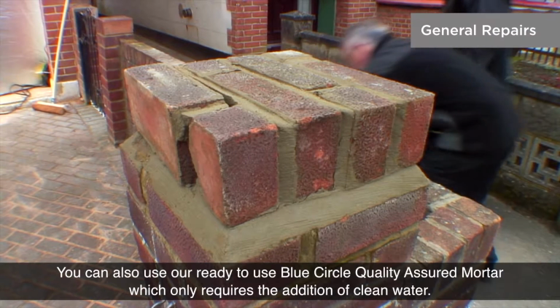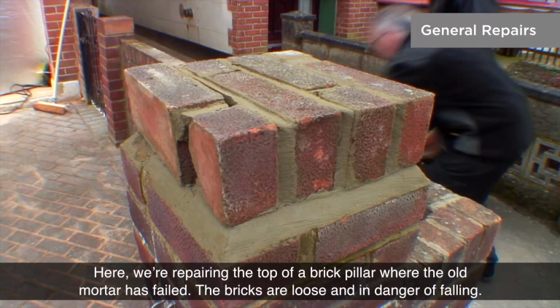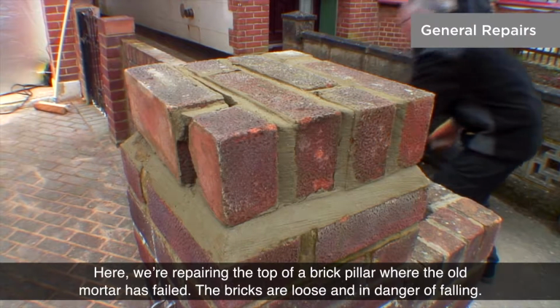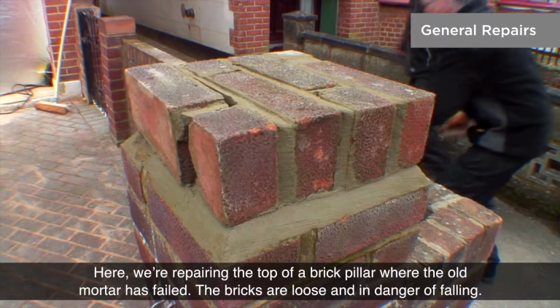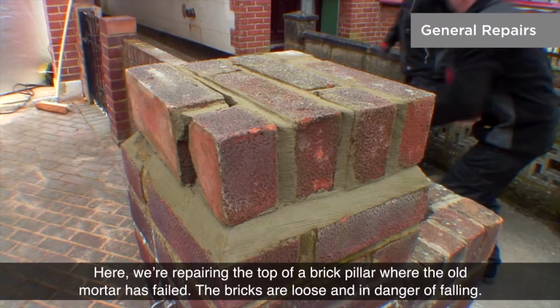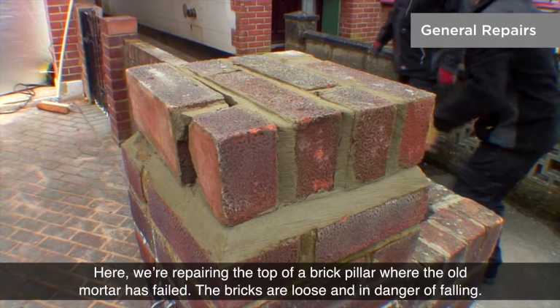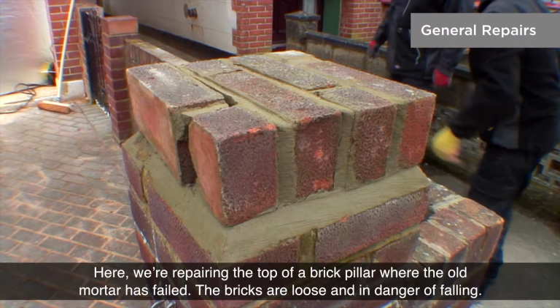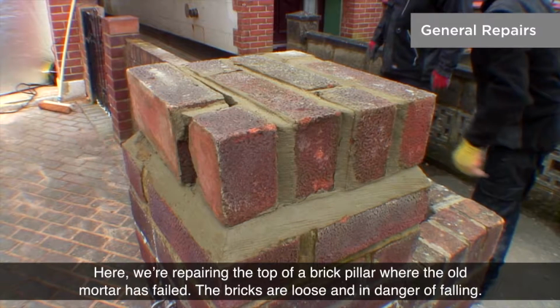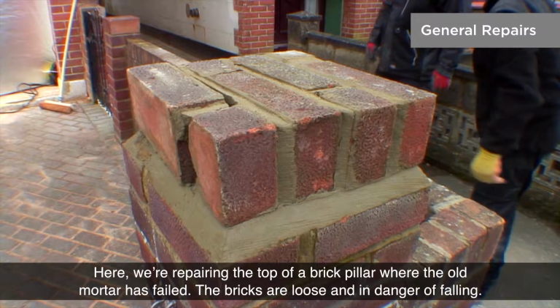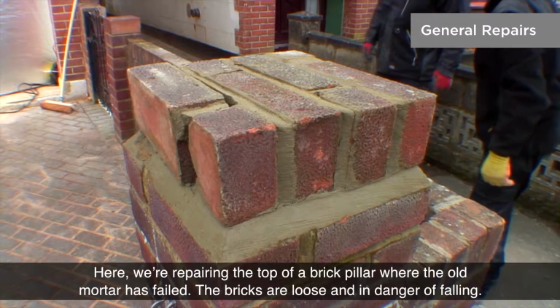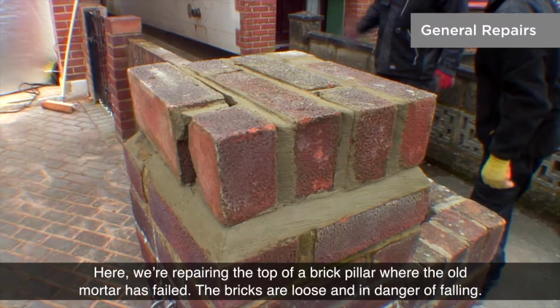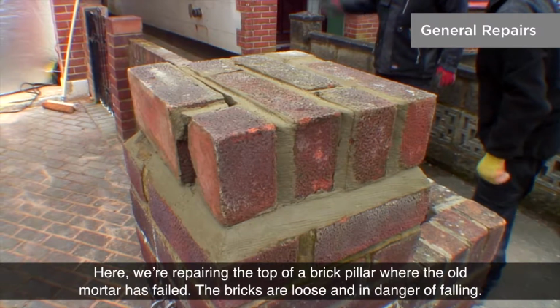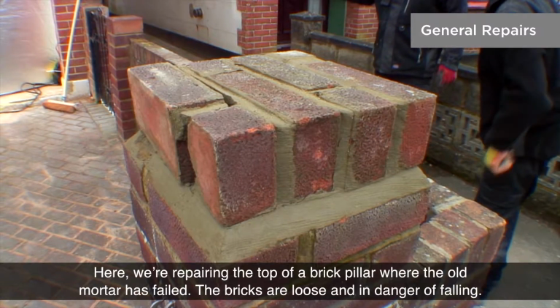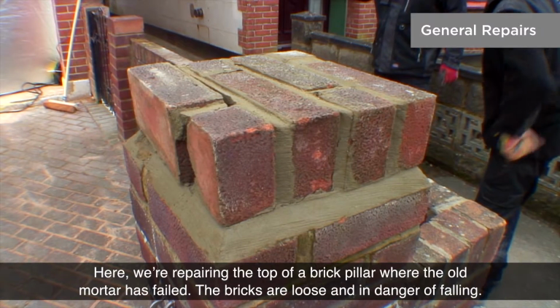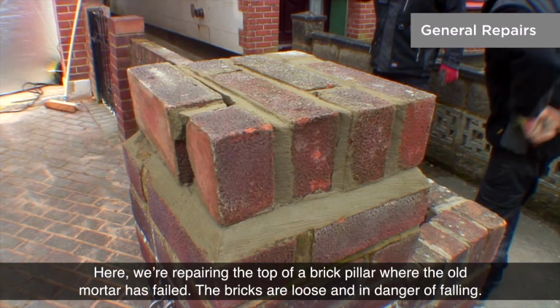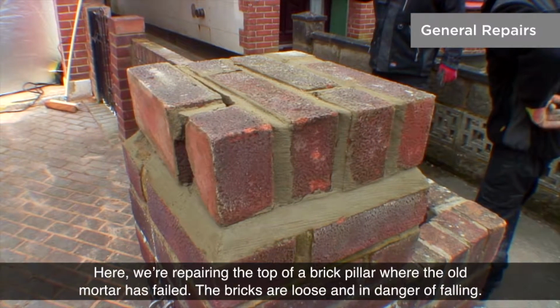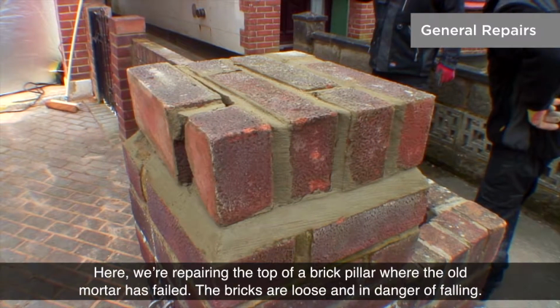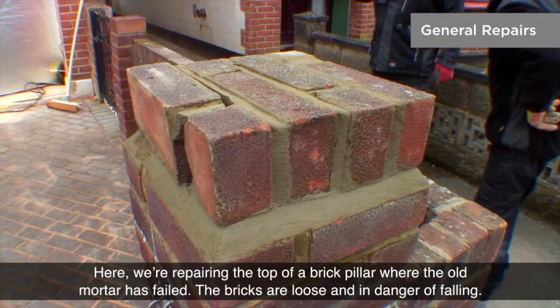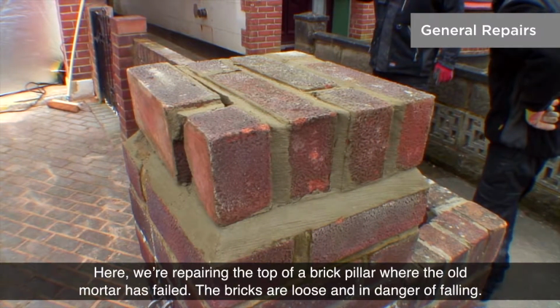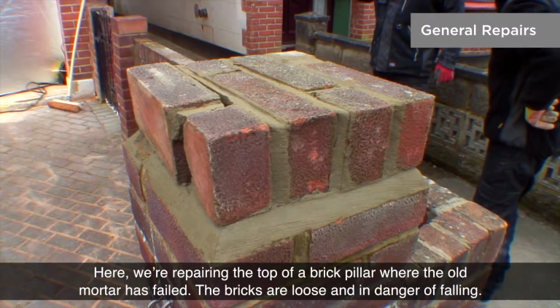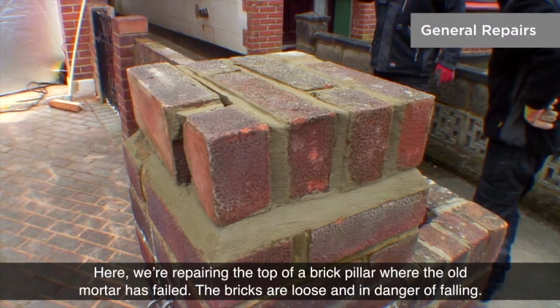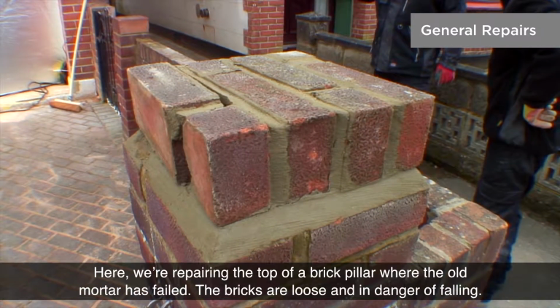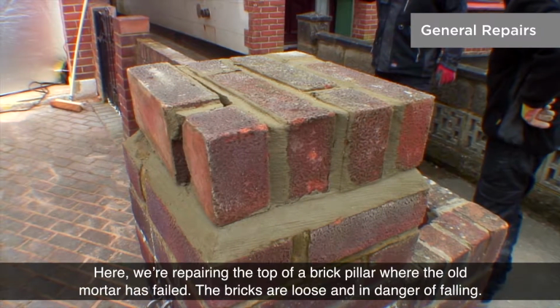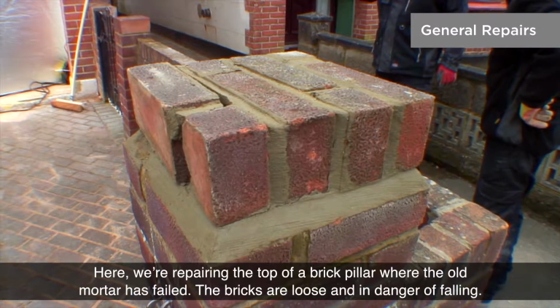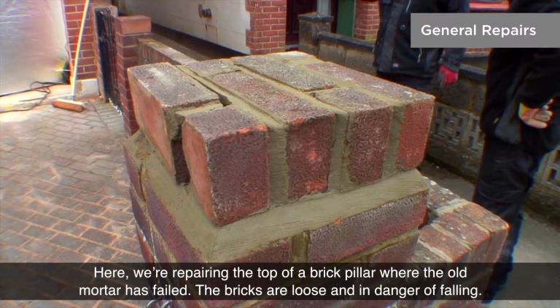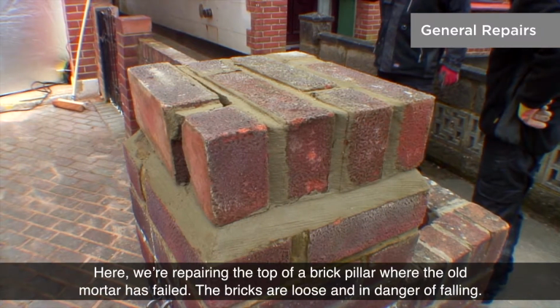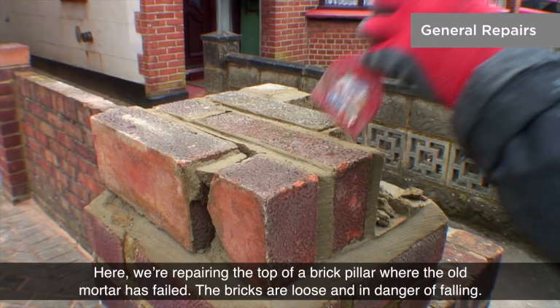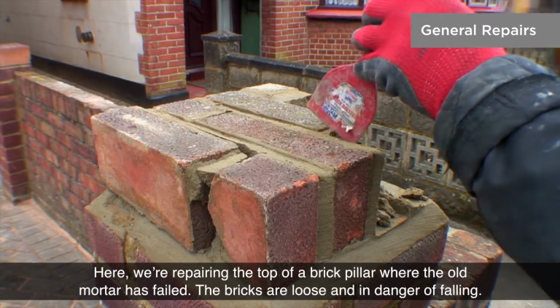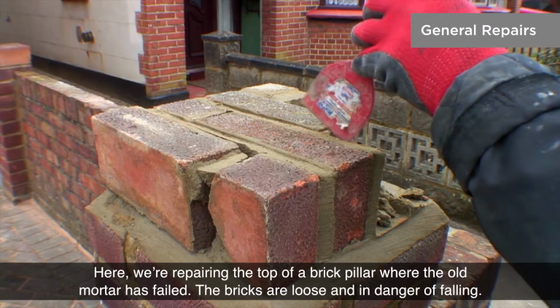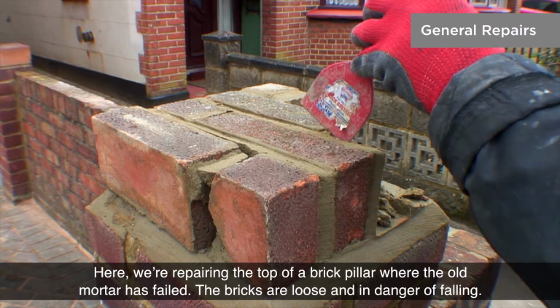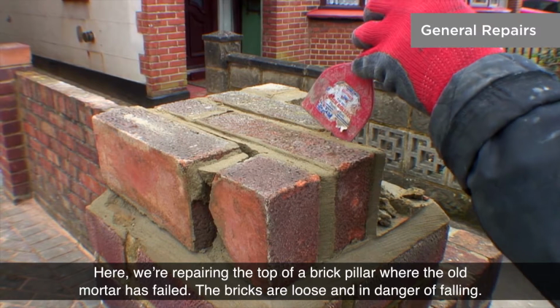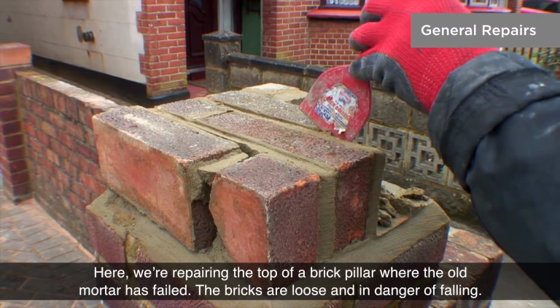Here, we're repairing the top of a brick pillar where the old mortar has failed. The bricks are loose and in danger of falling.